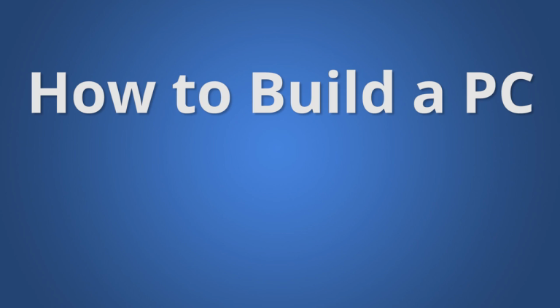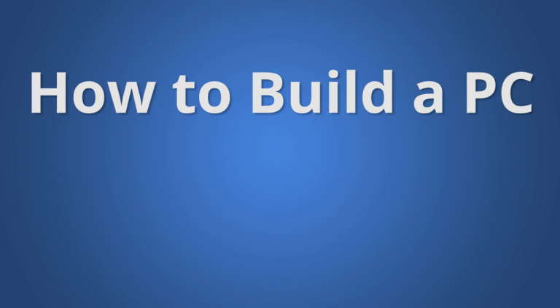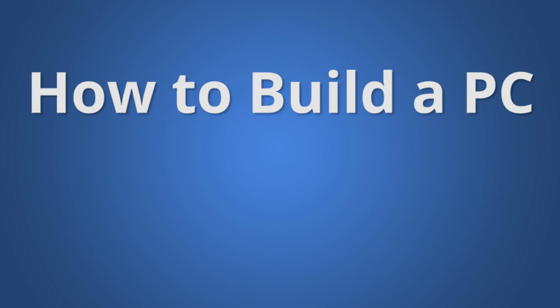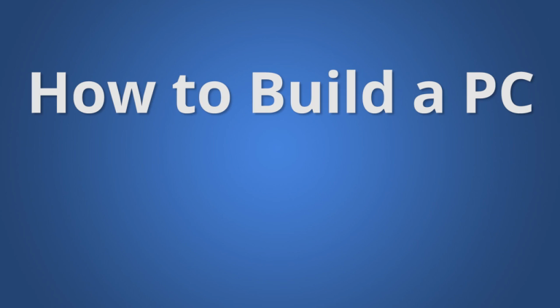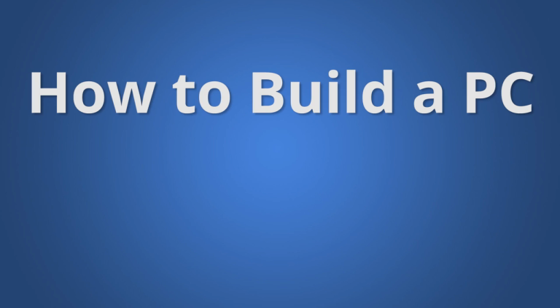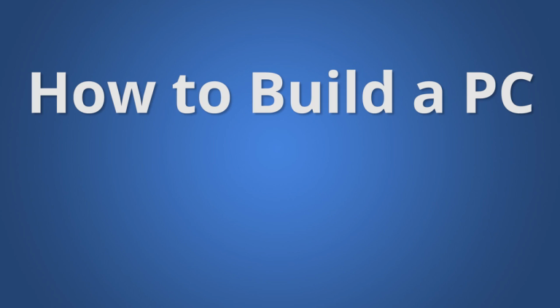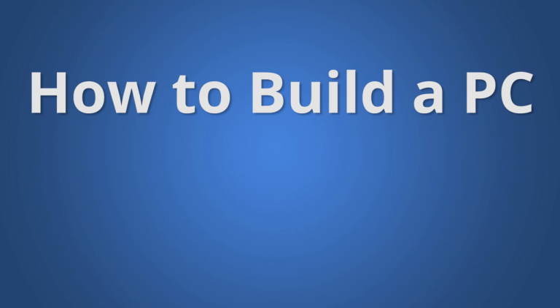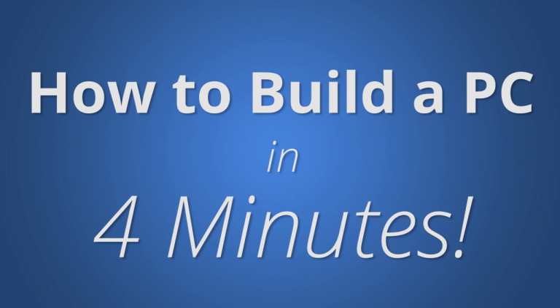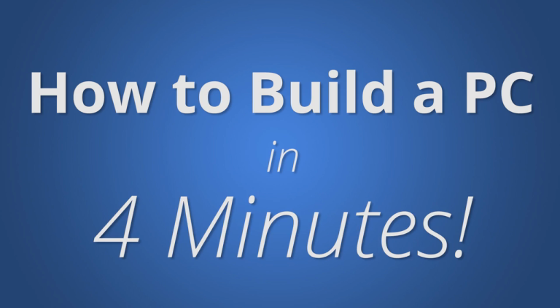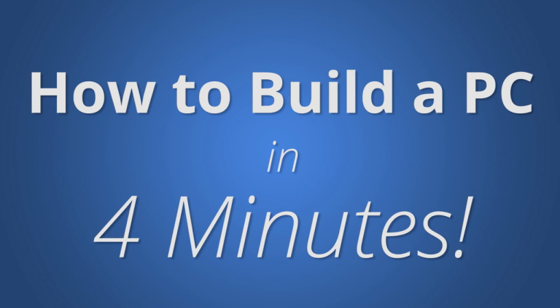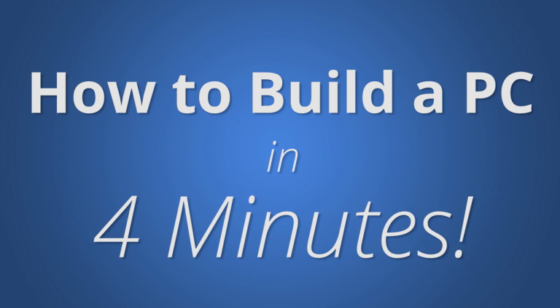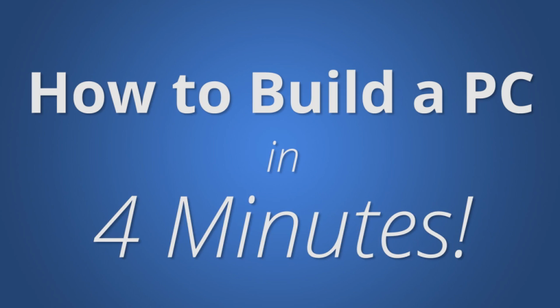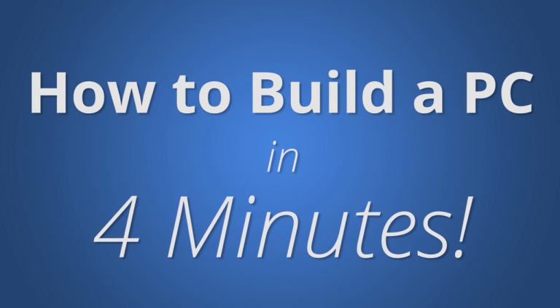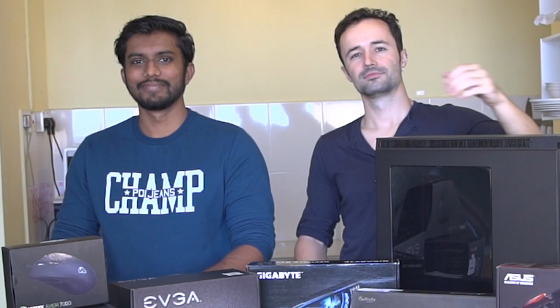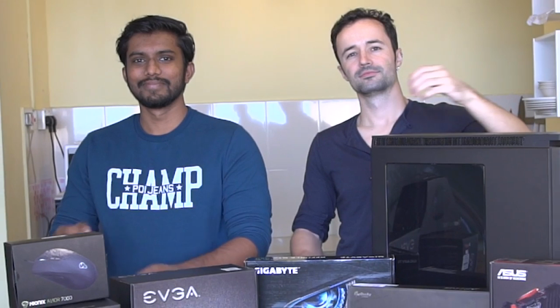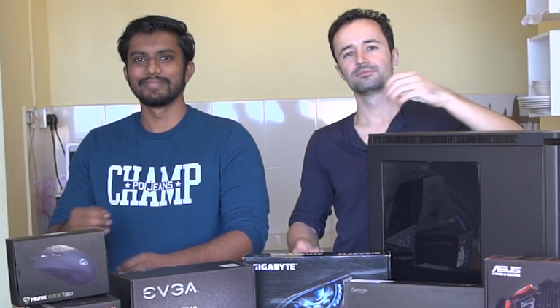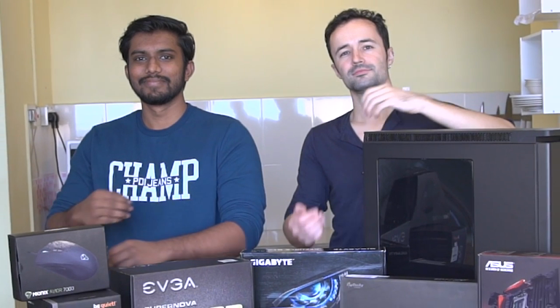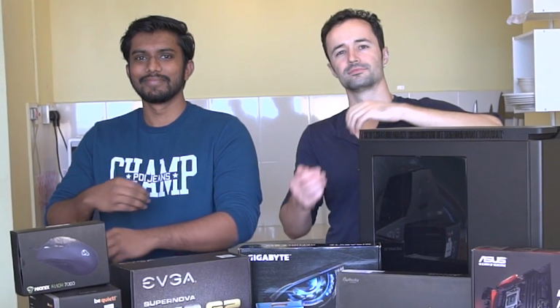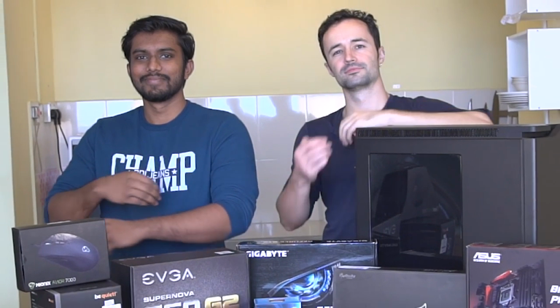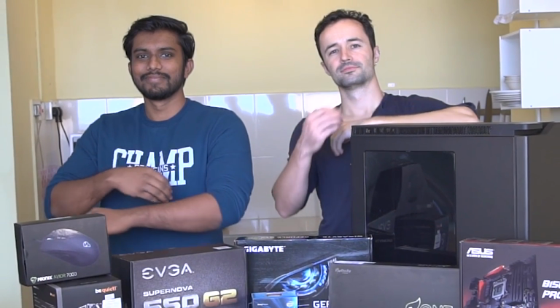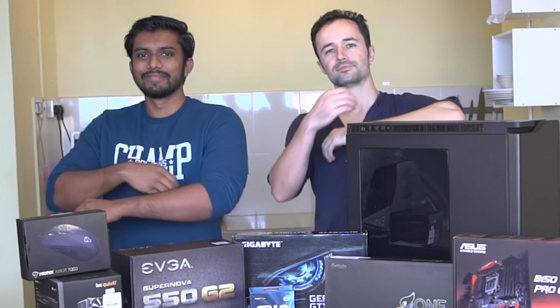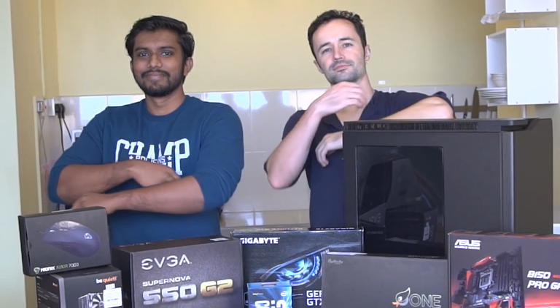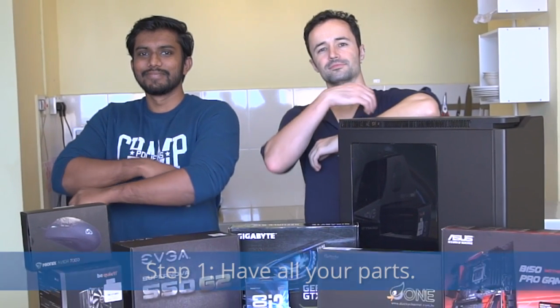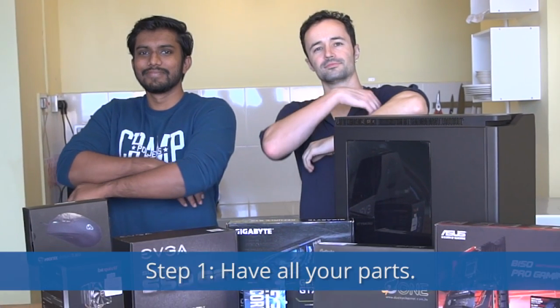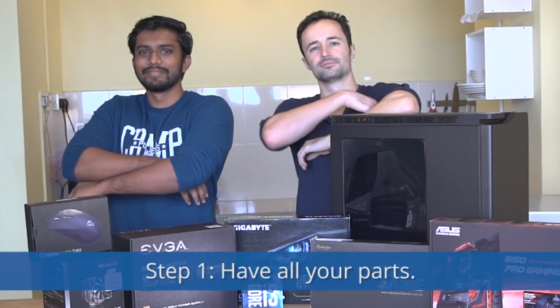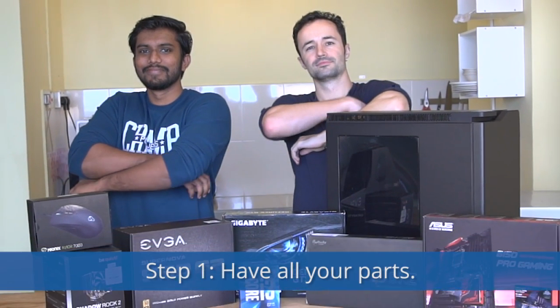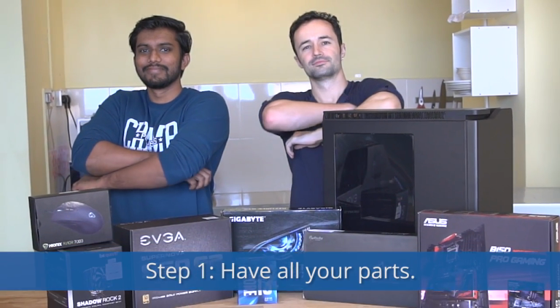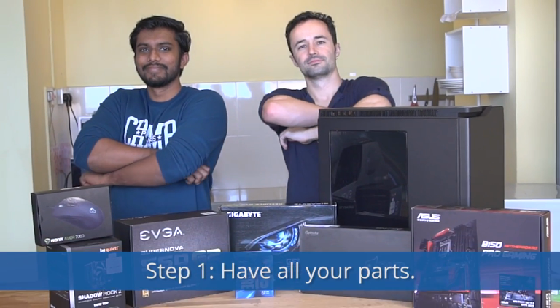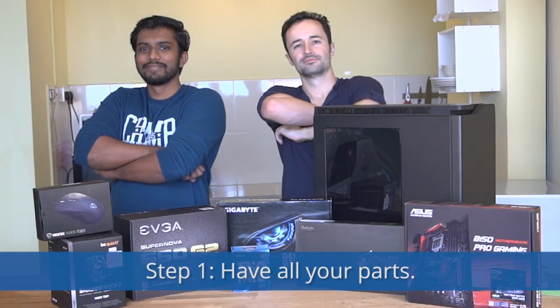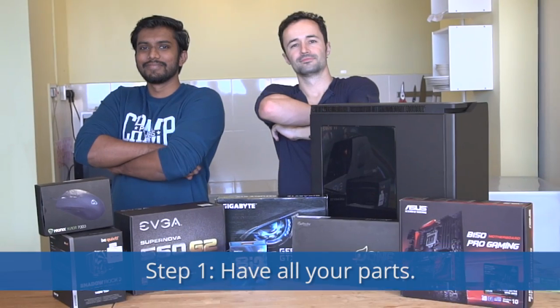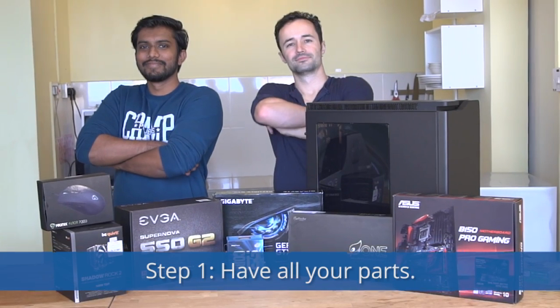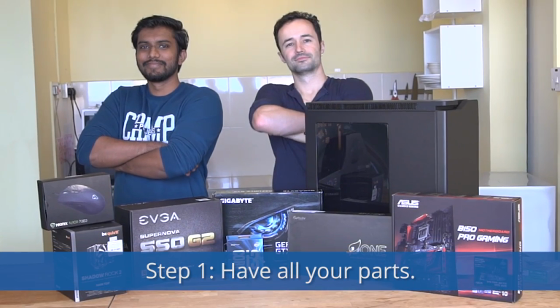How to build a PC in 4 minutes. Step 1: Have all your parts.